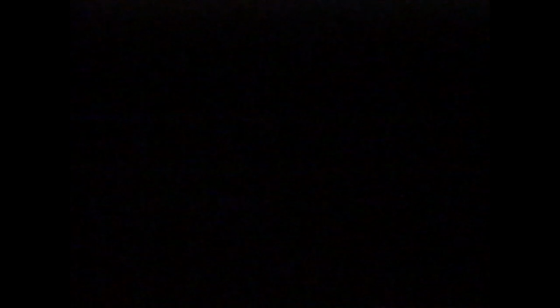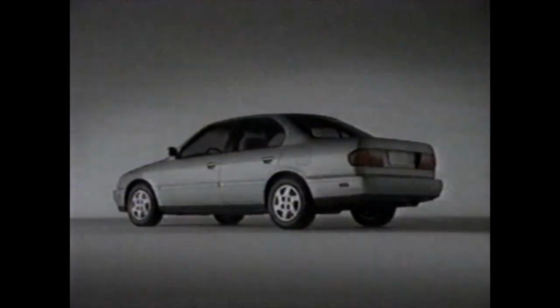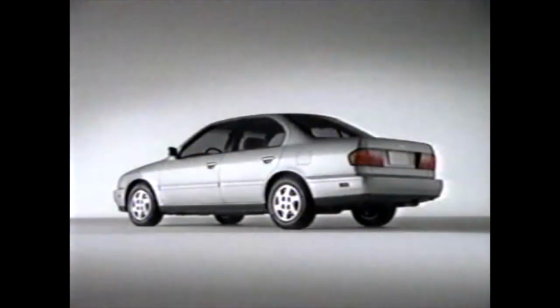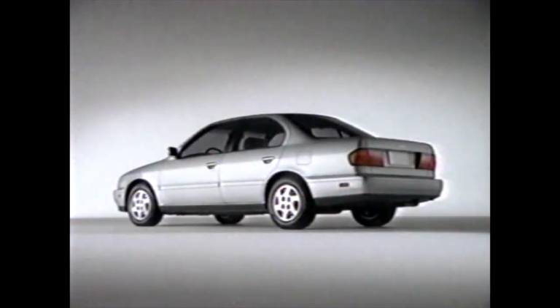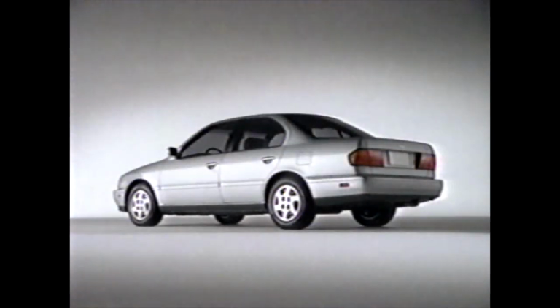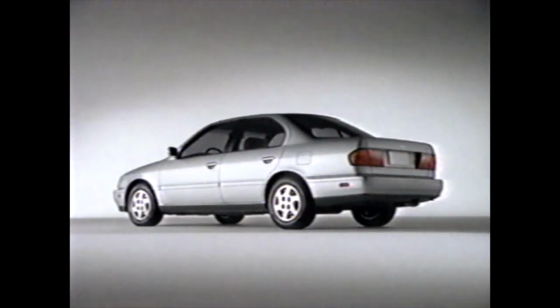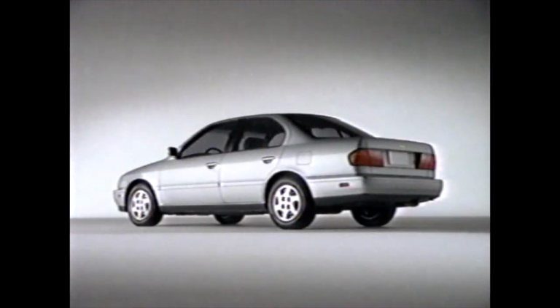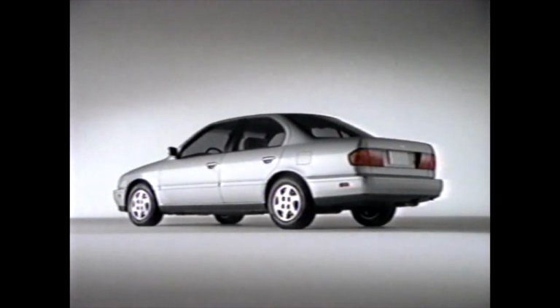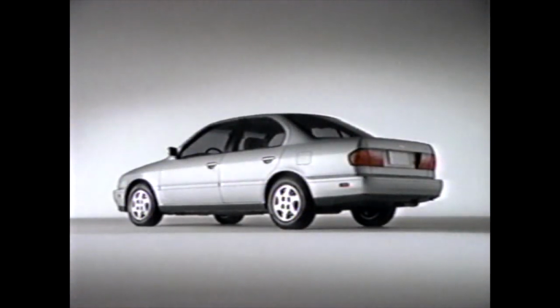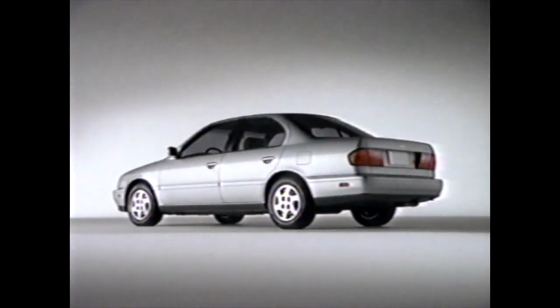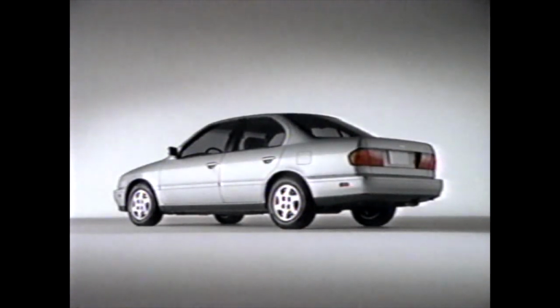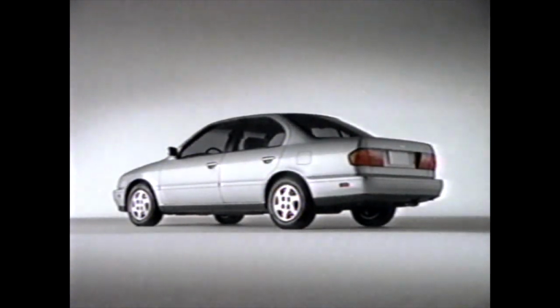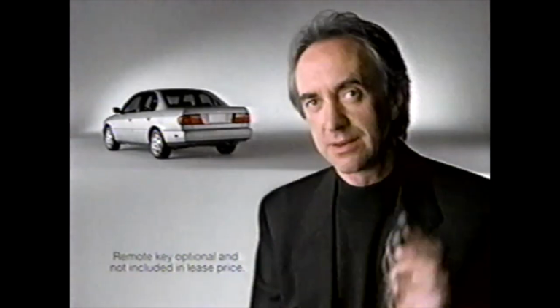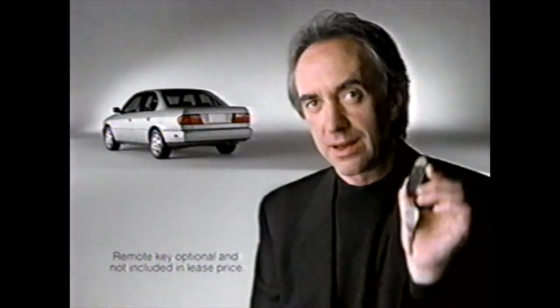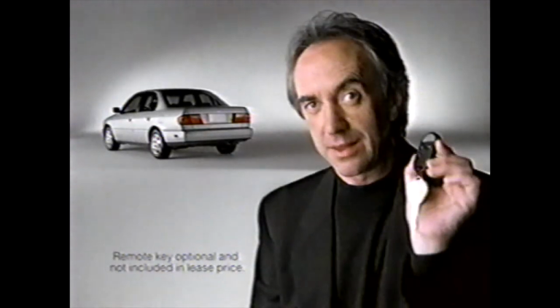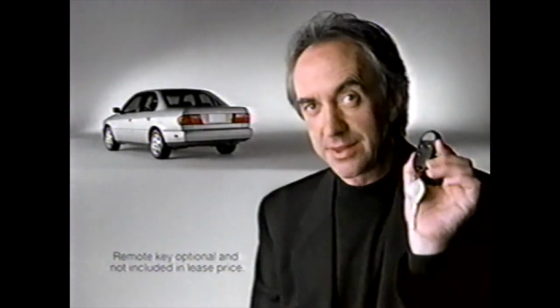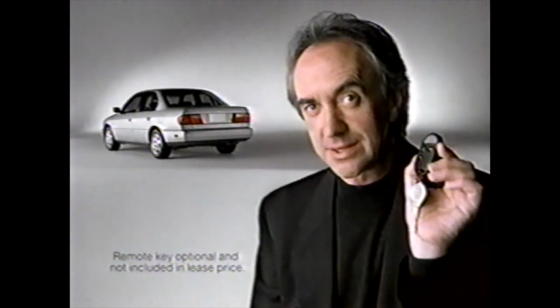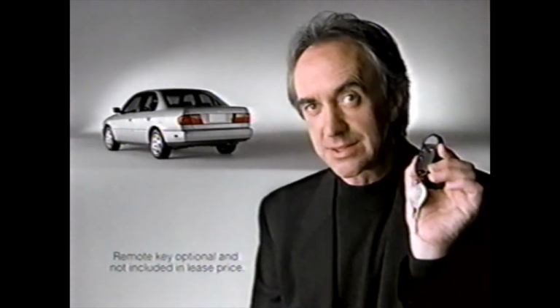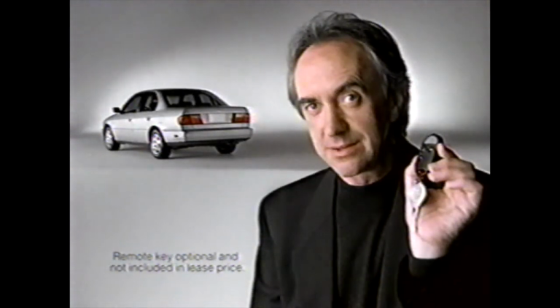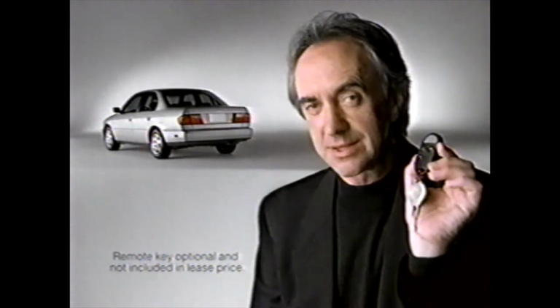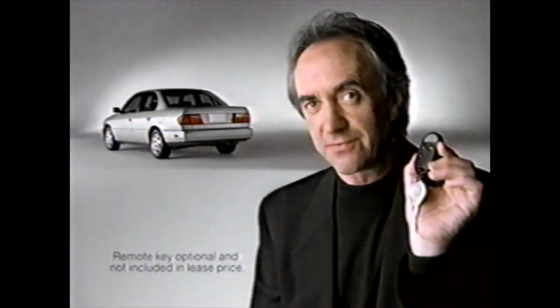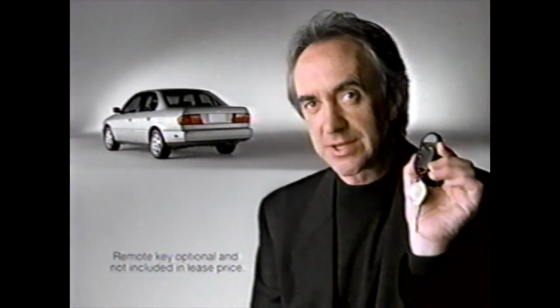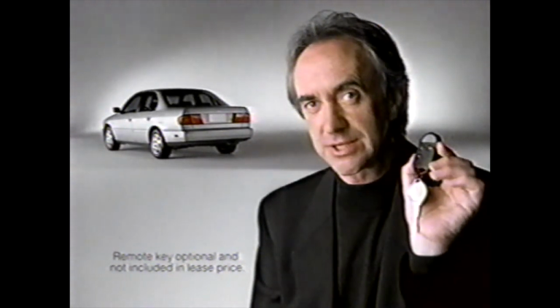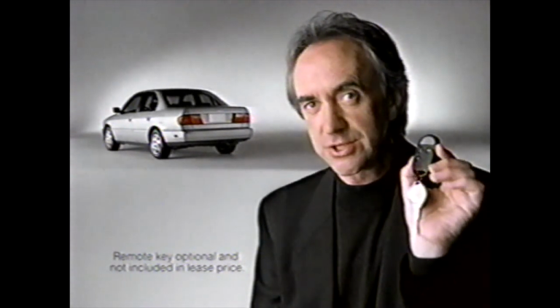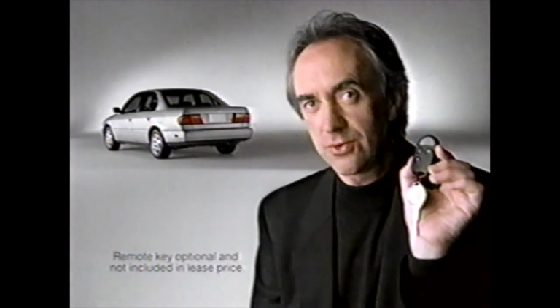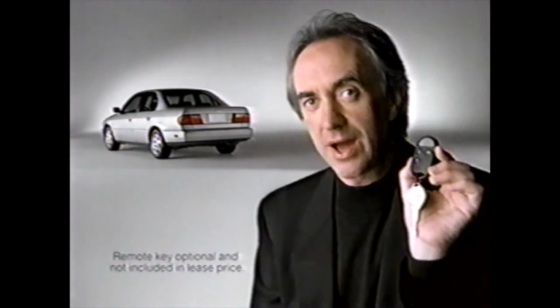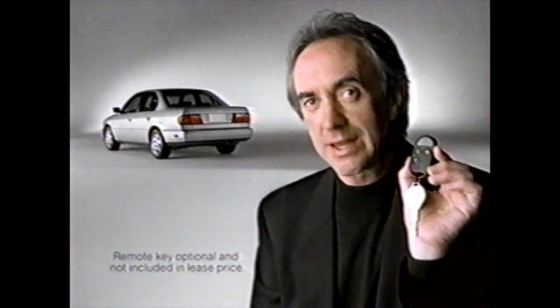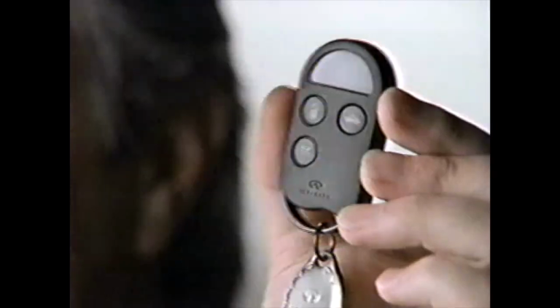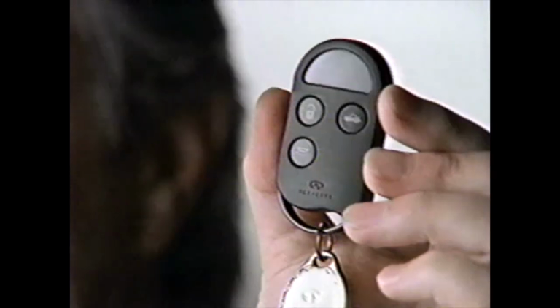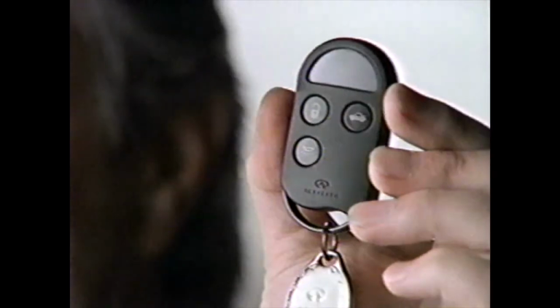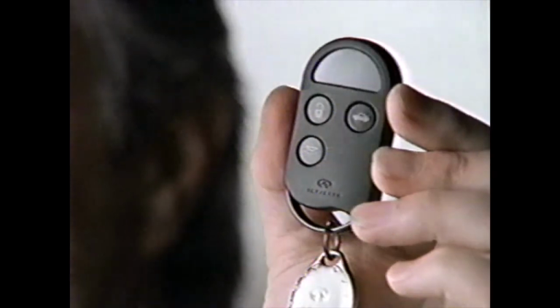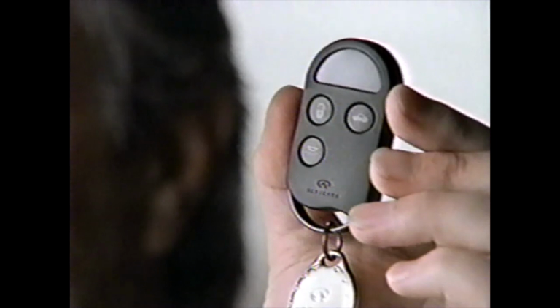This is the new Infiniti G20. And this is Infiniti's new electronic key.